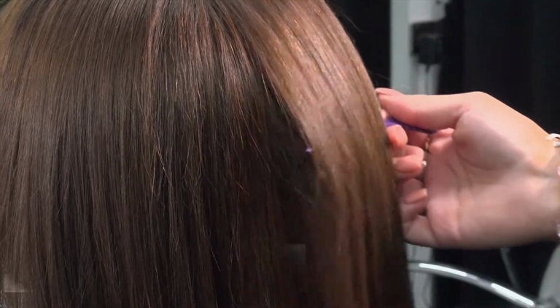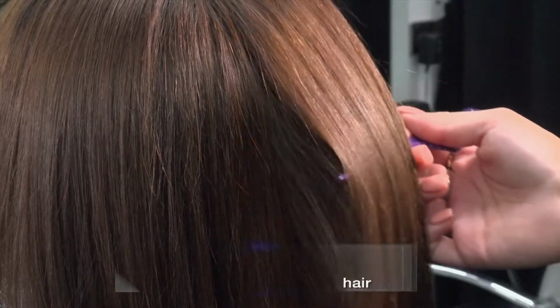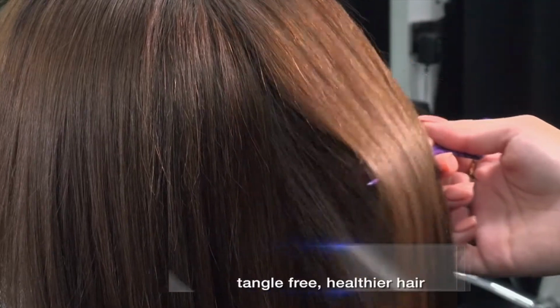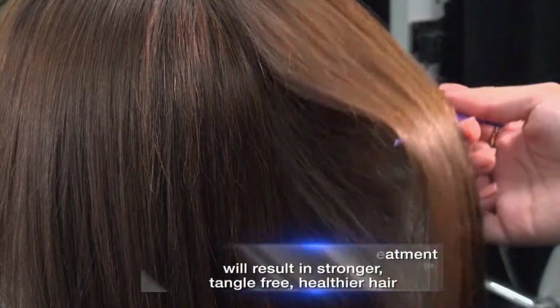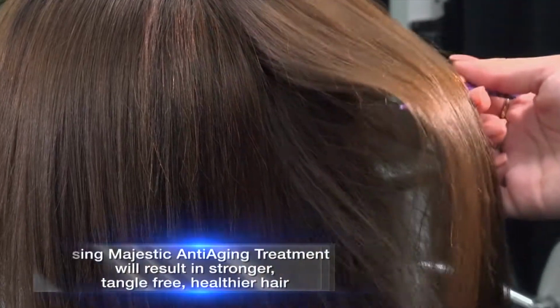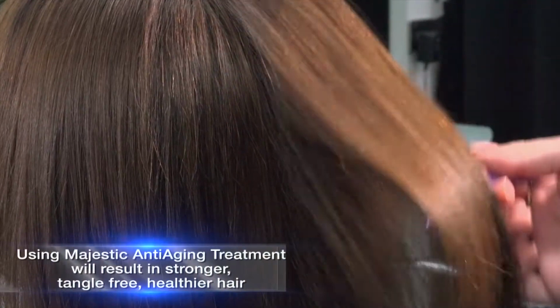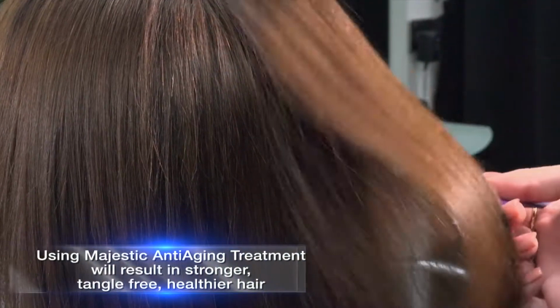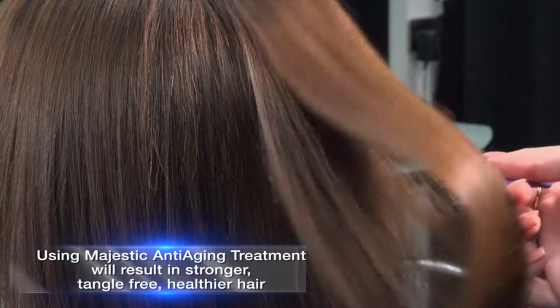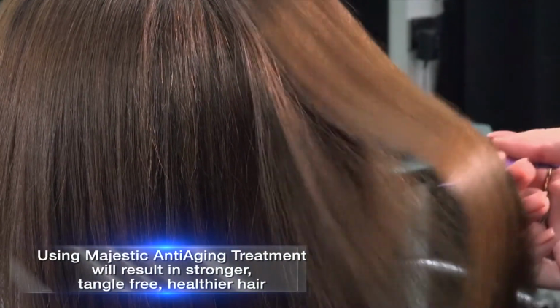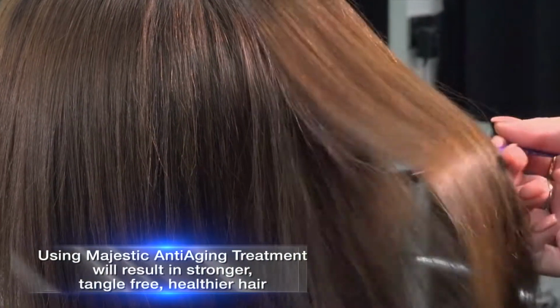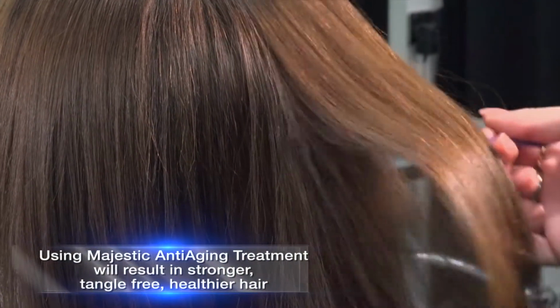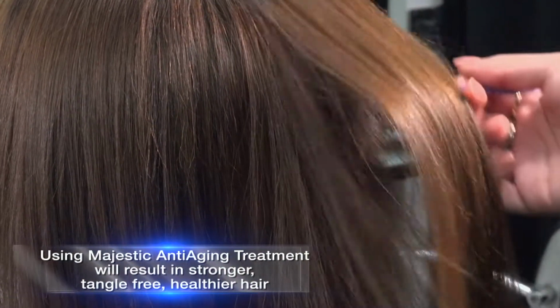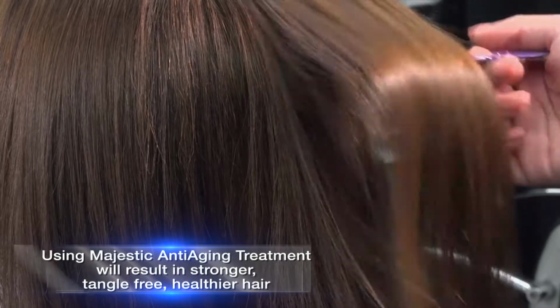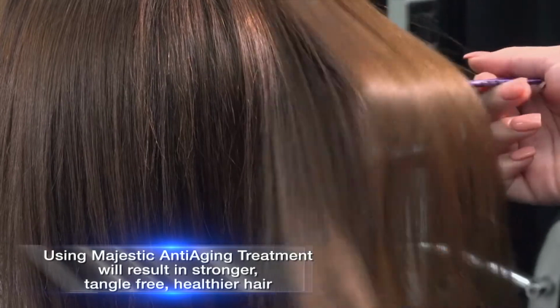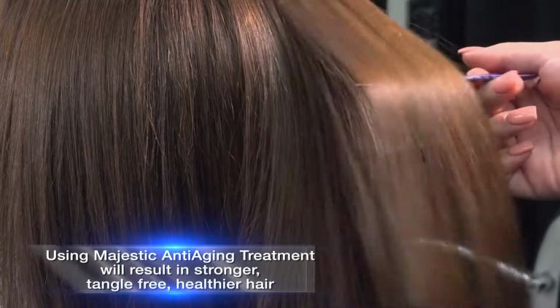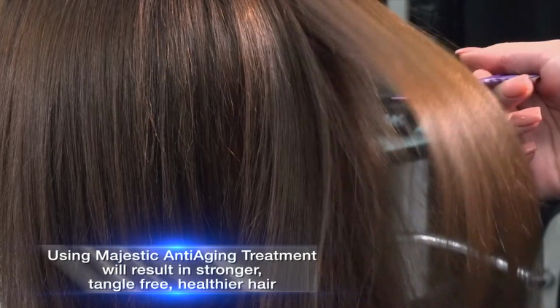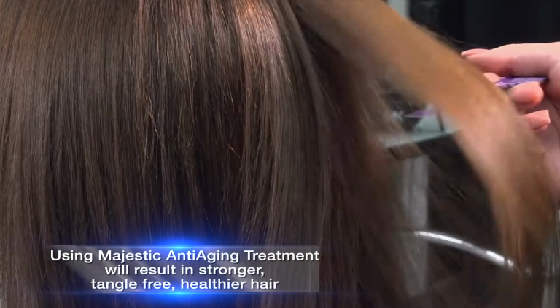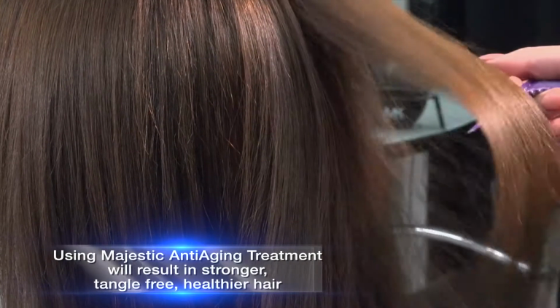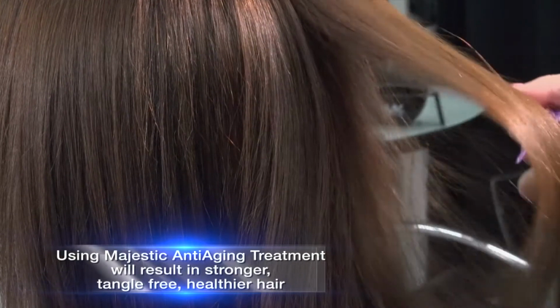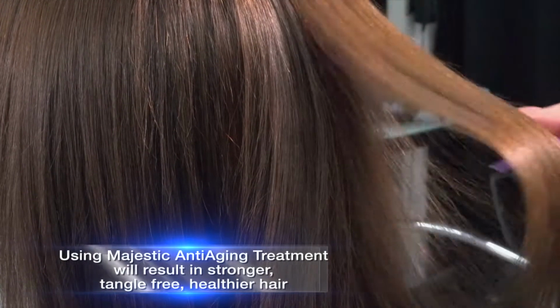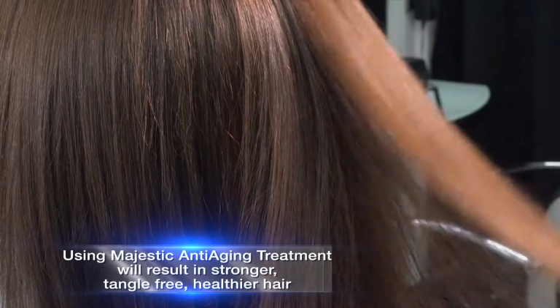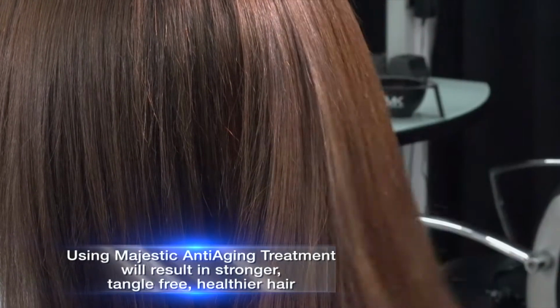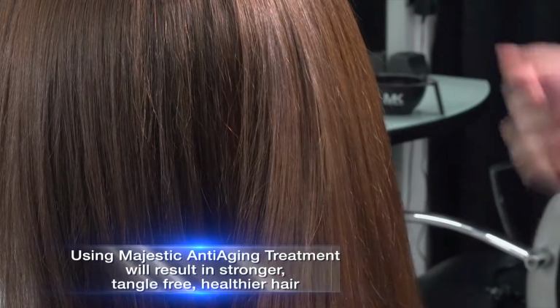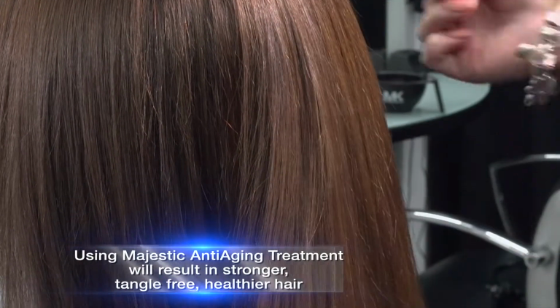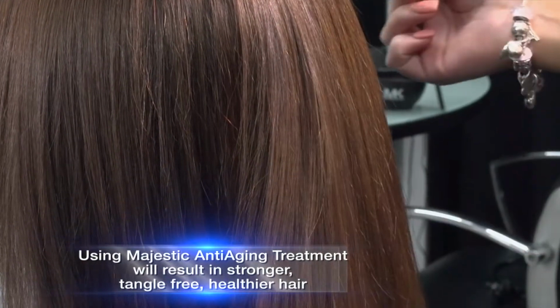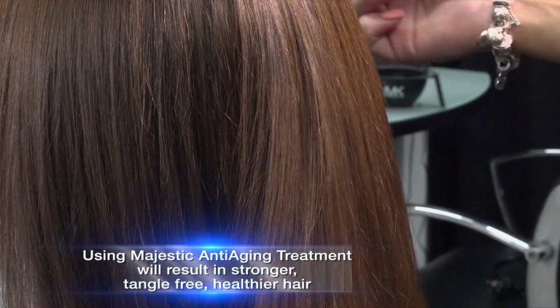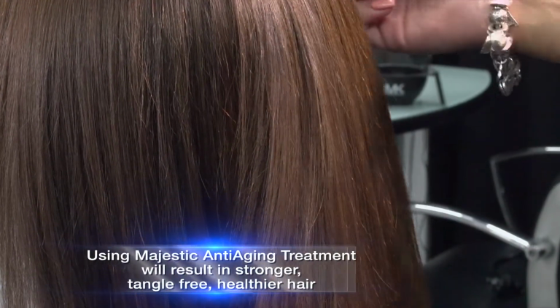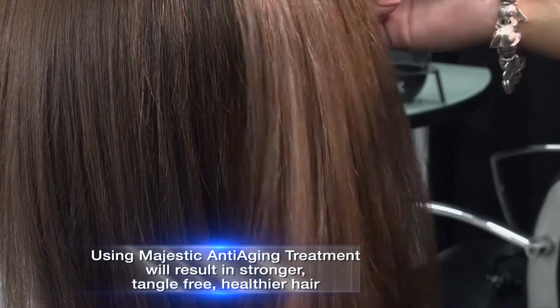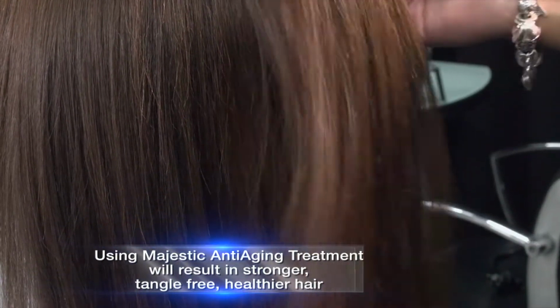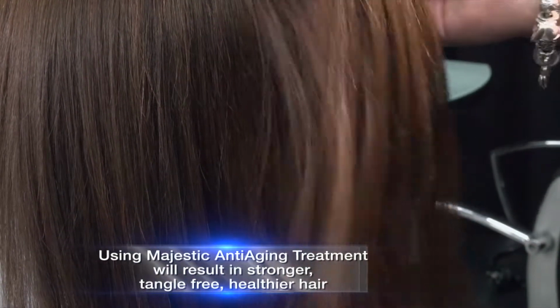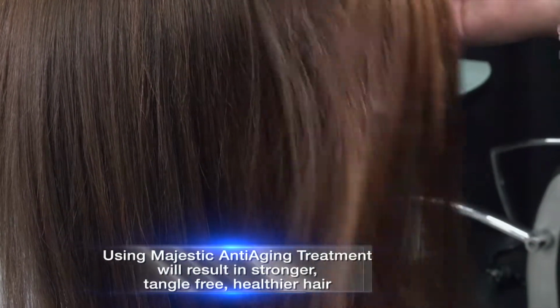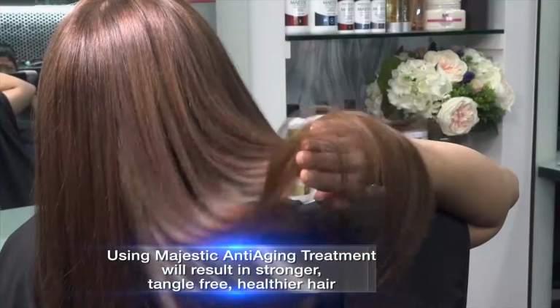Using Majestic anti-ageing treatment will result in stronger, tangle-free, healthier hair.